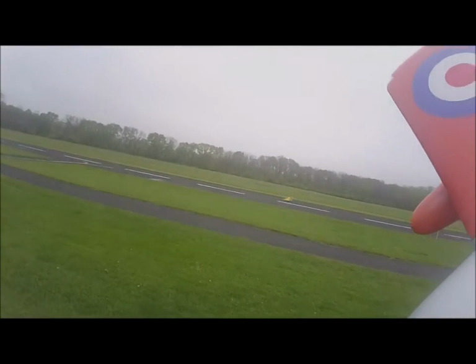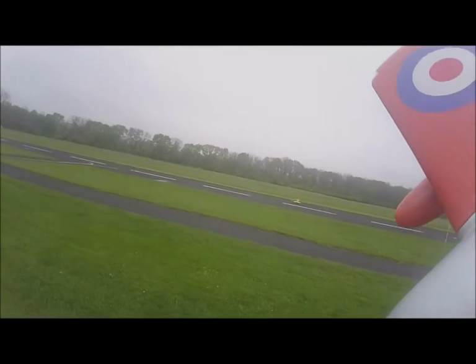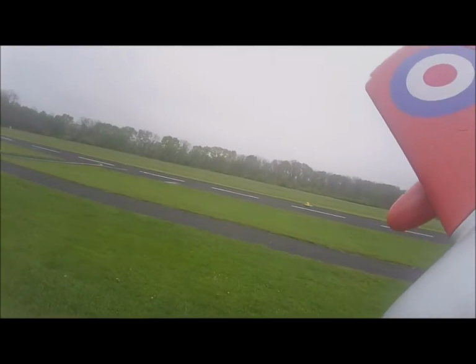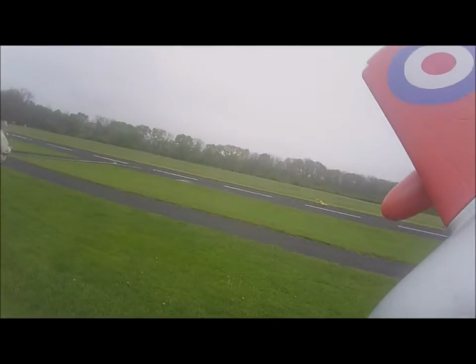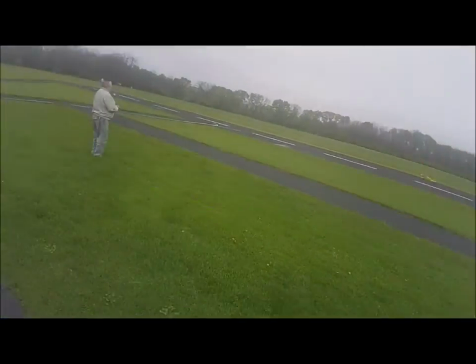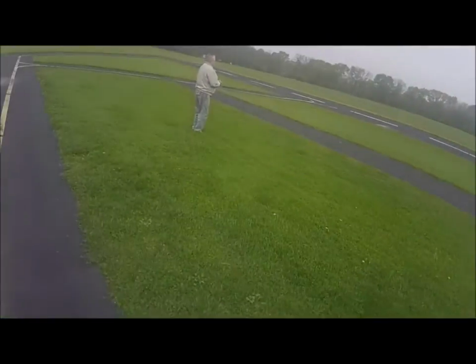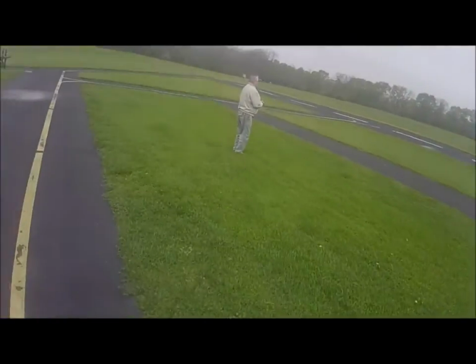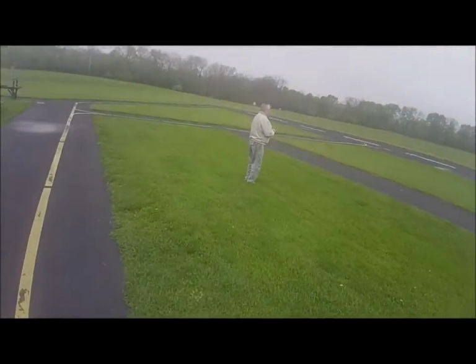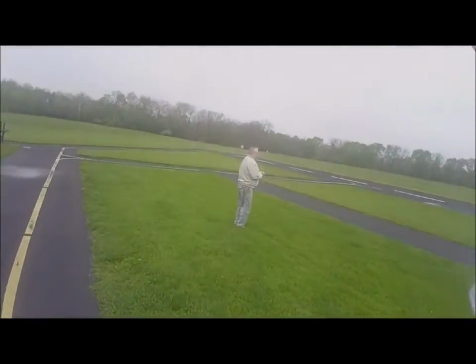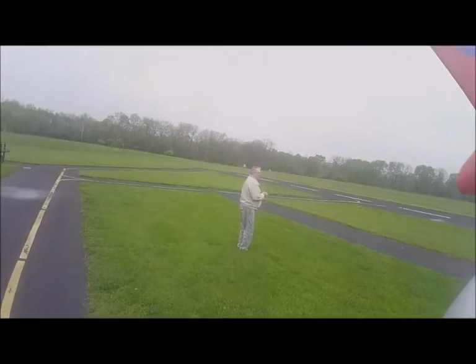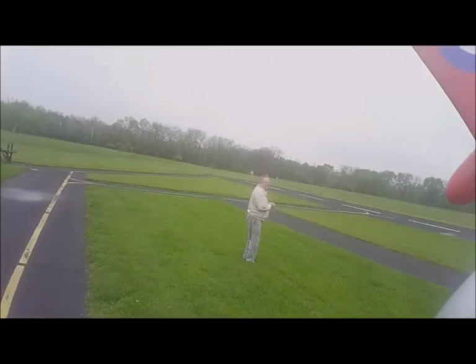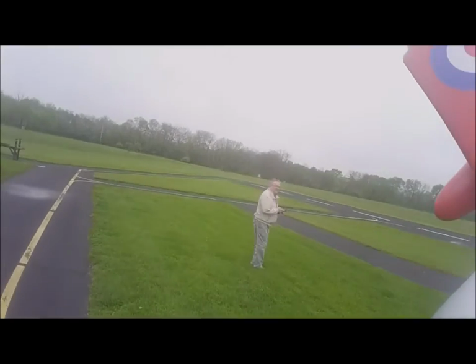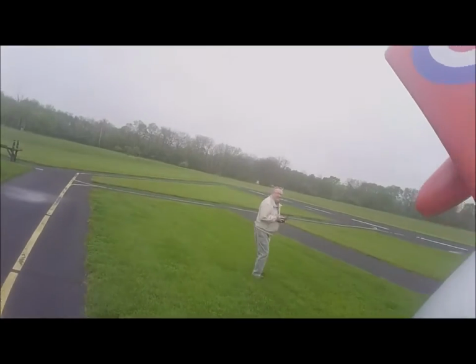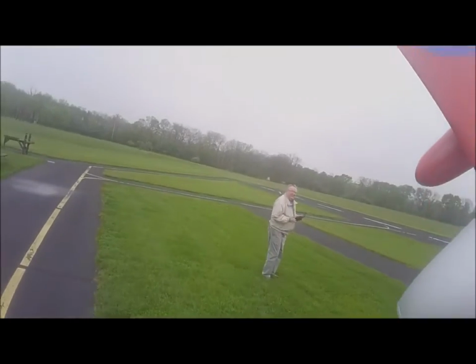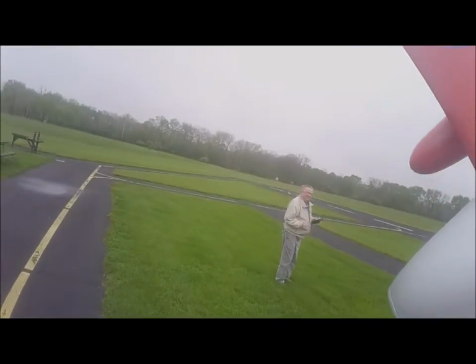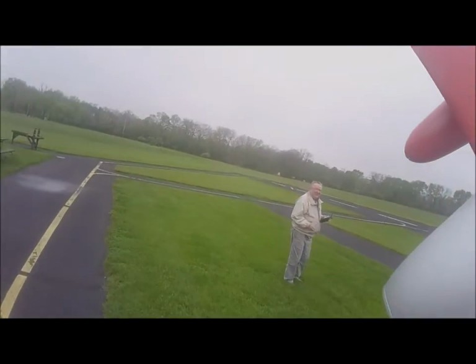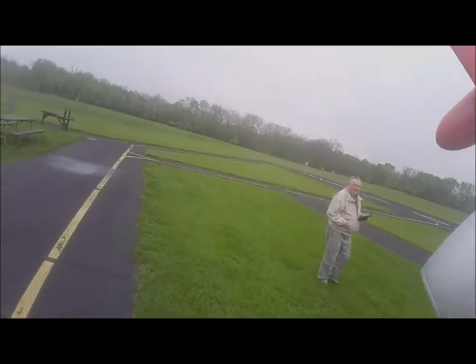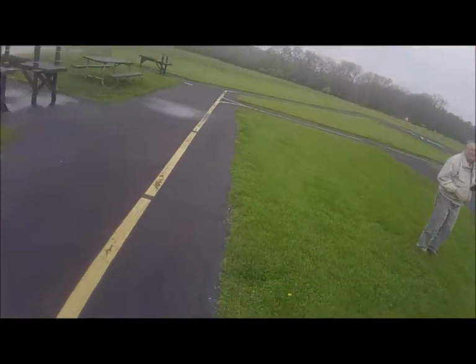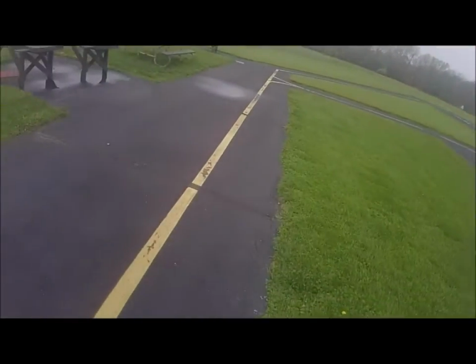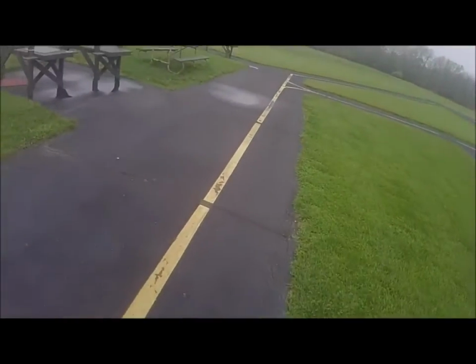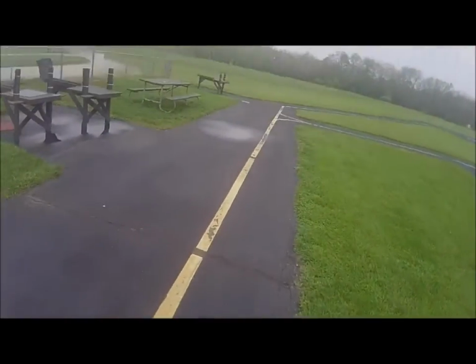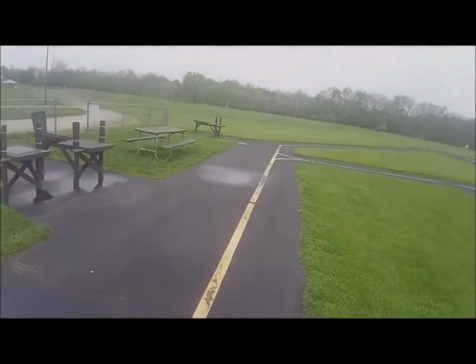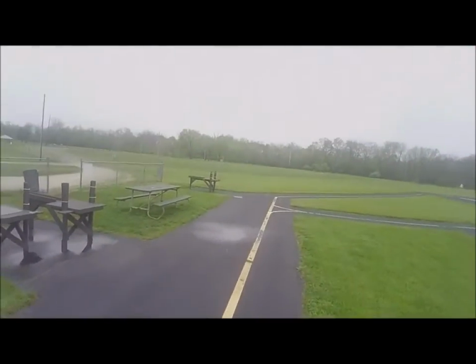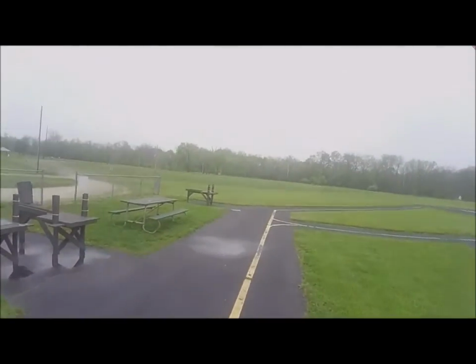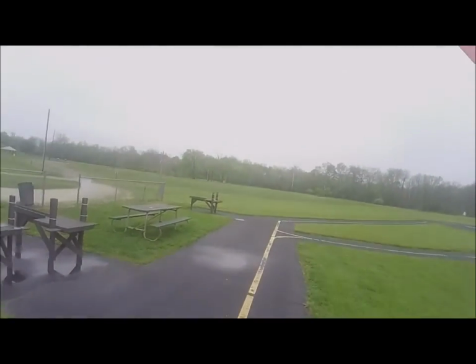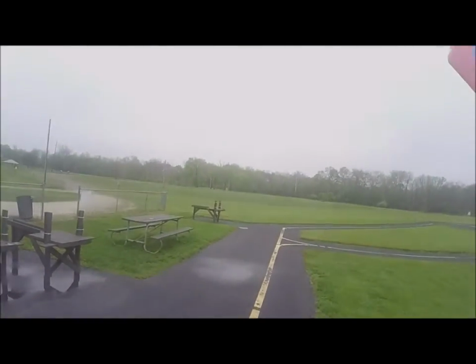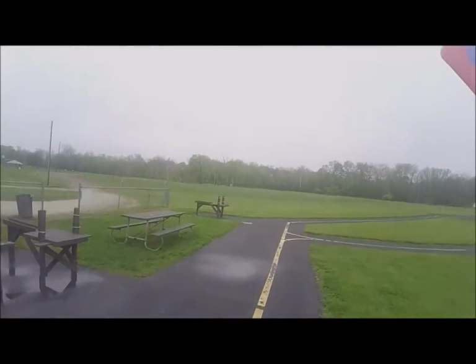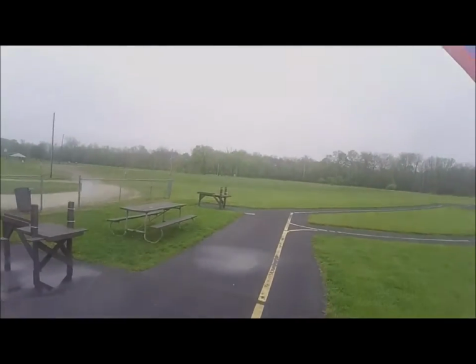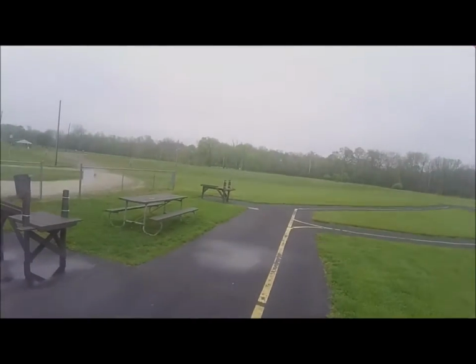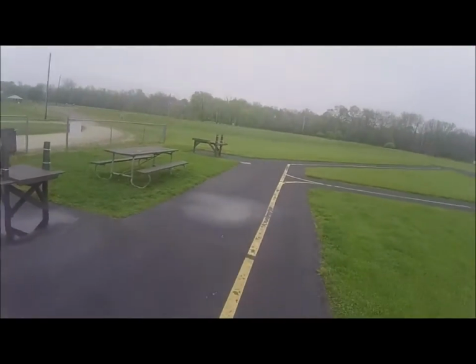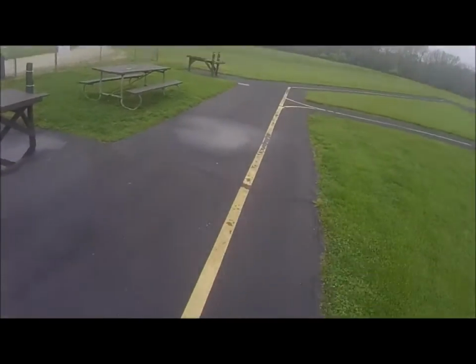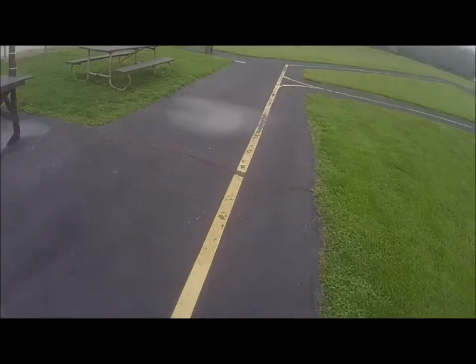Oh yeah, it'll fly. I think it's got enough power, don't it? Yeah, hell yeah.